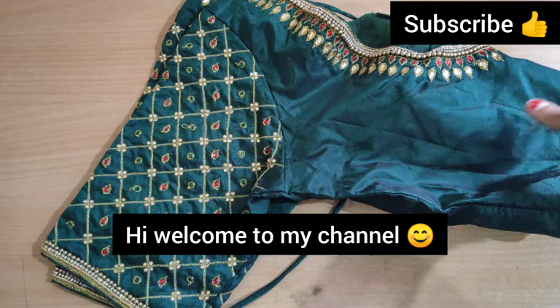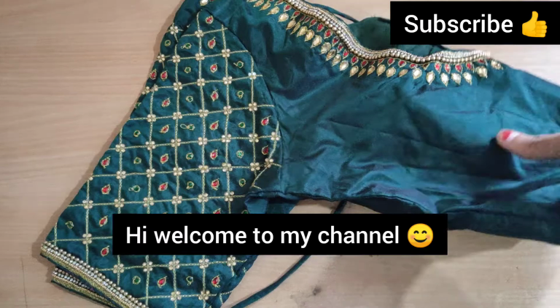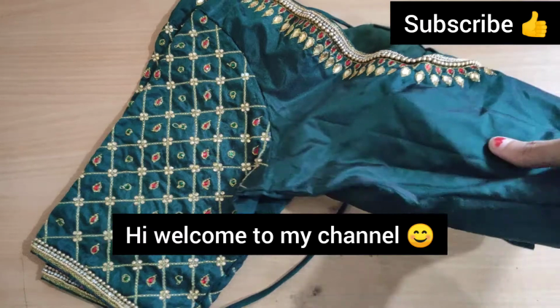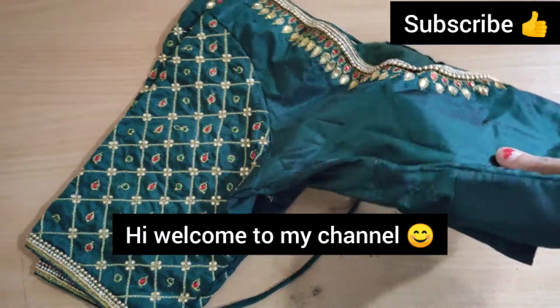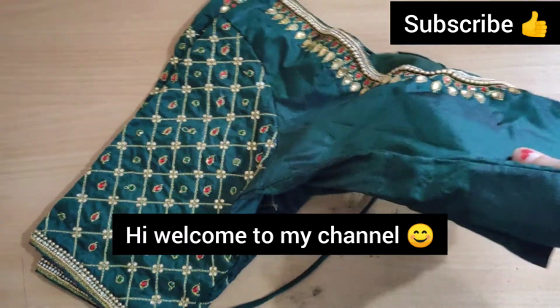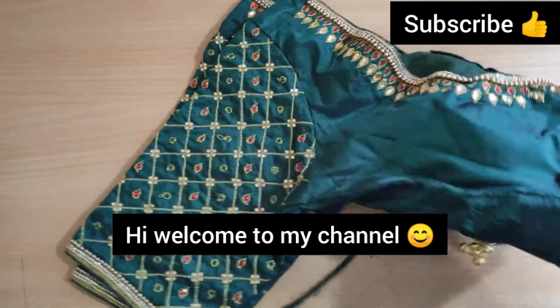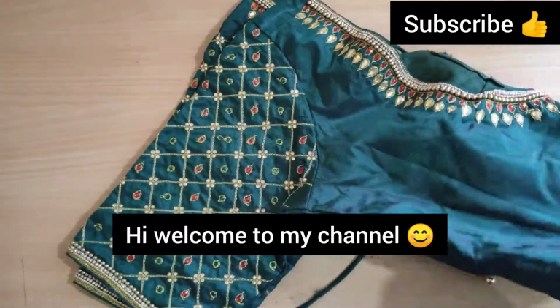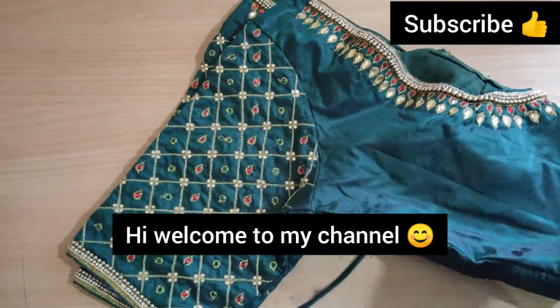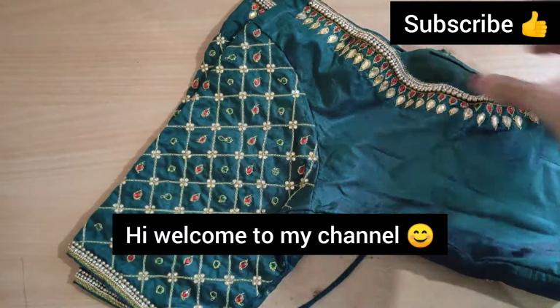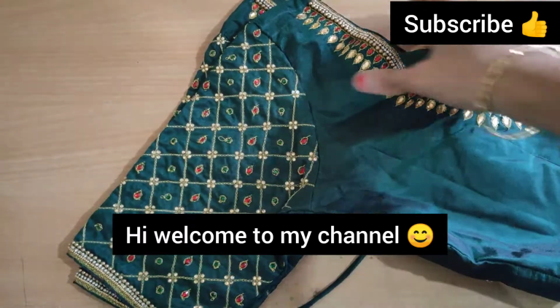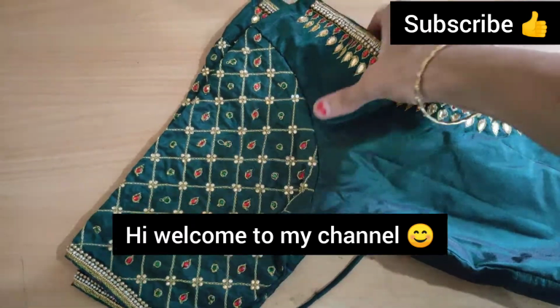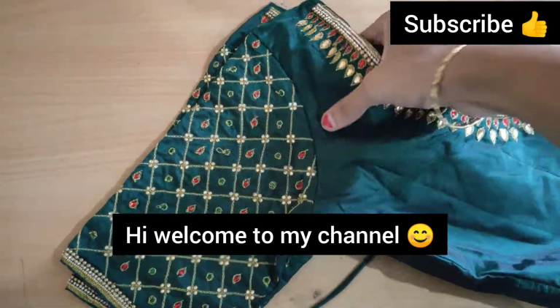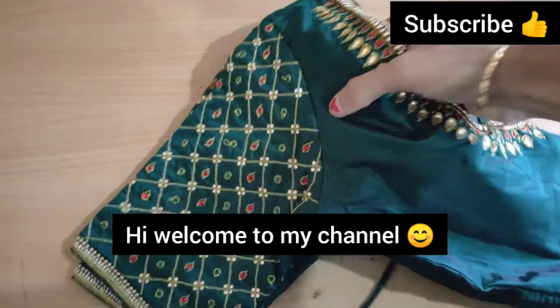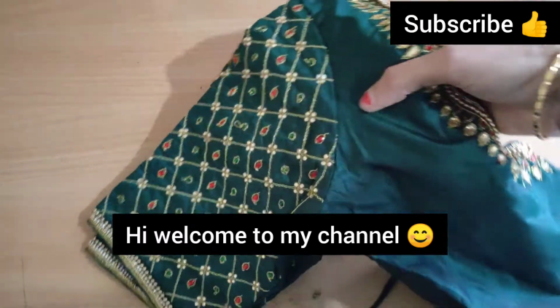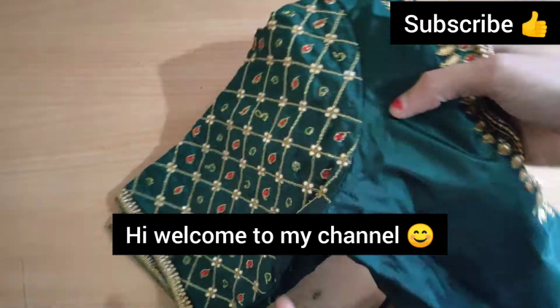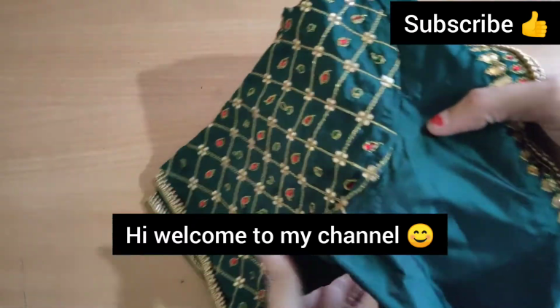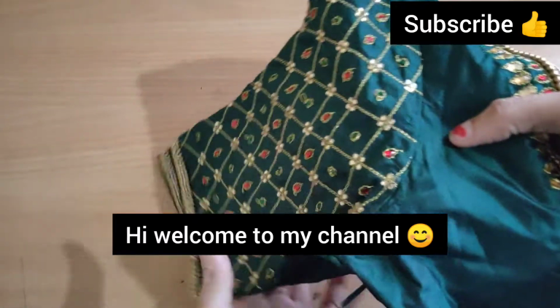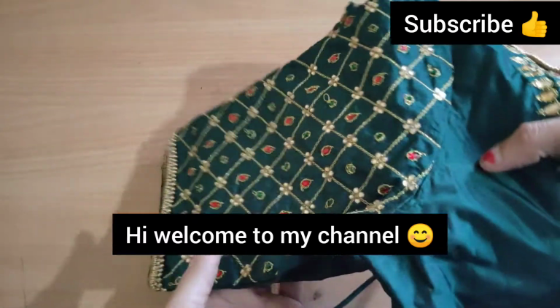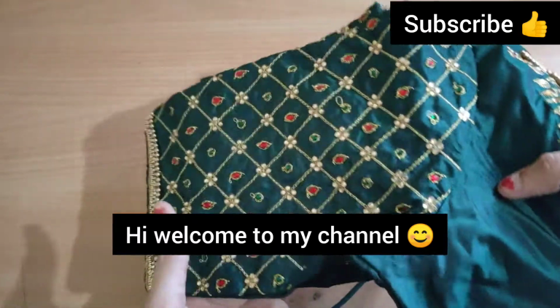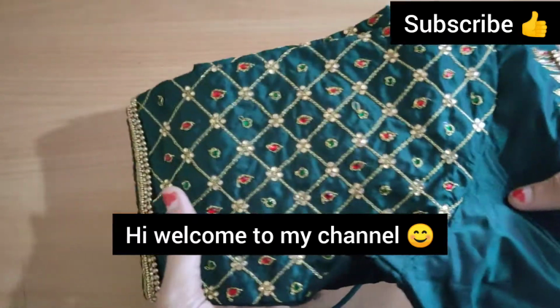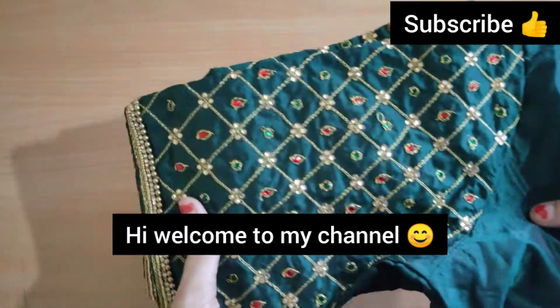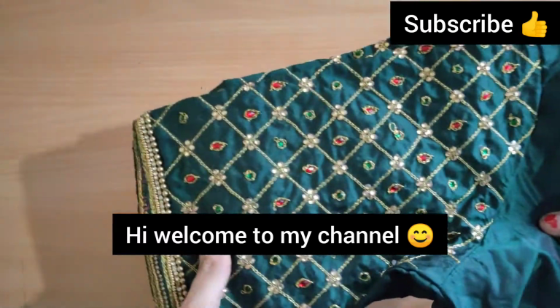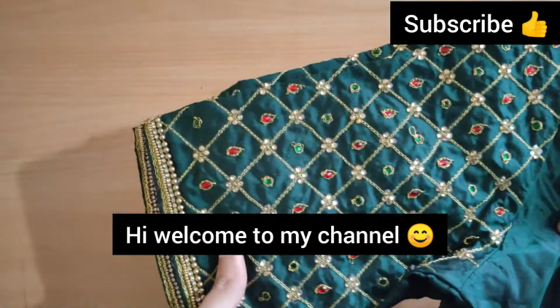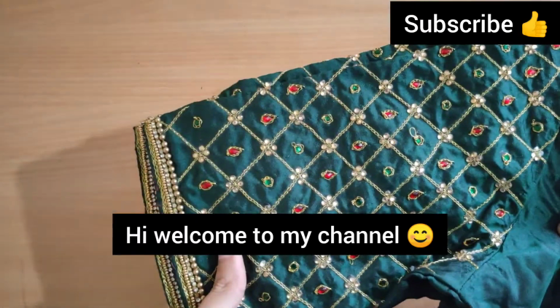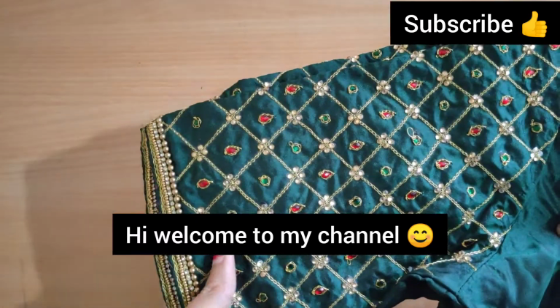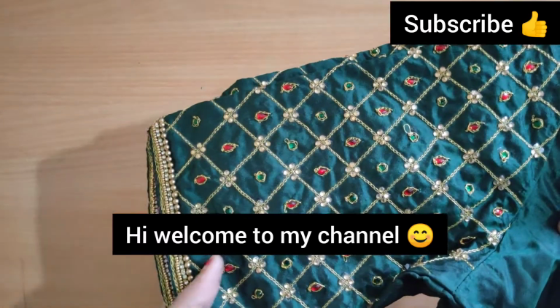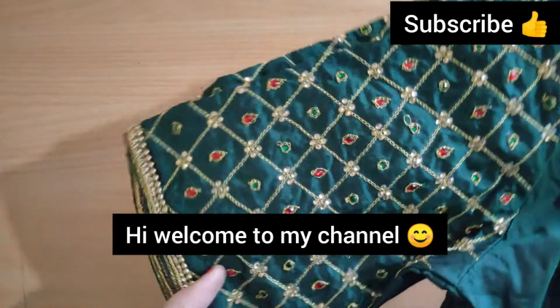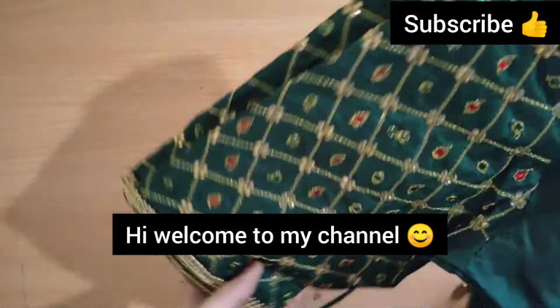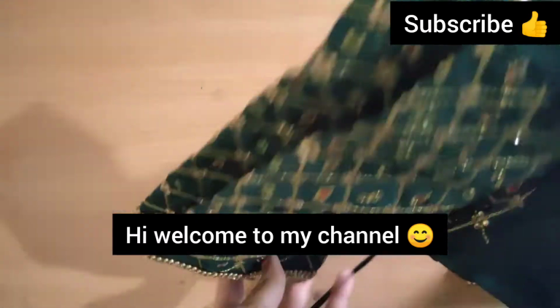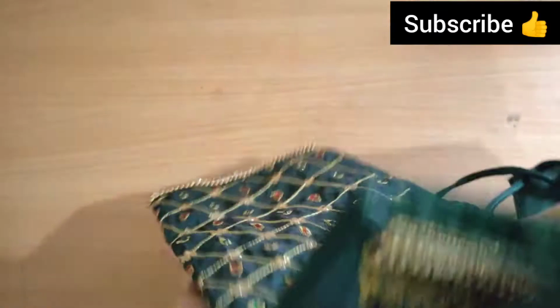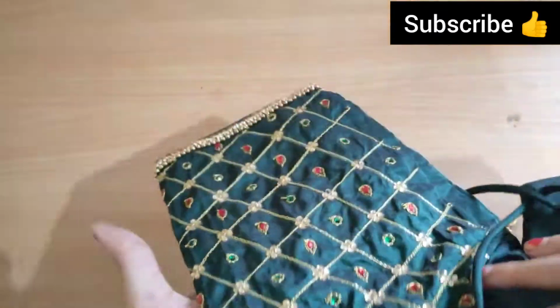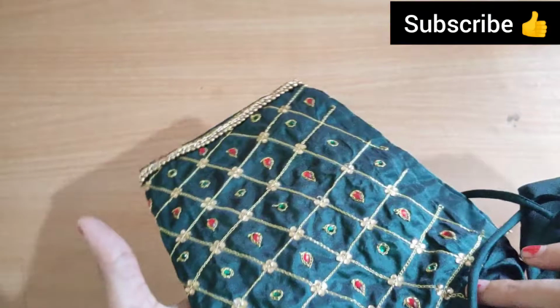Hi, hello, hello, welcome to my channel. My name is Nani Vattu.